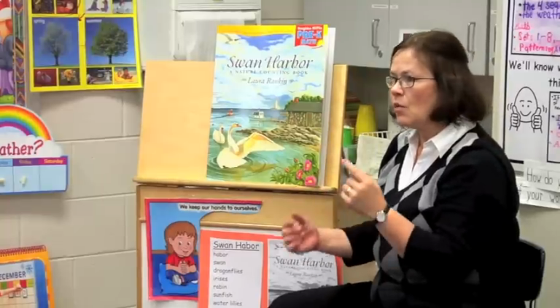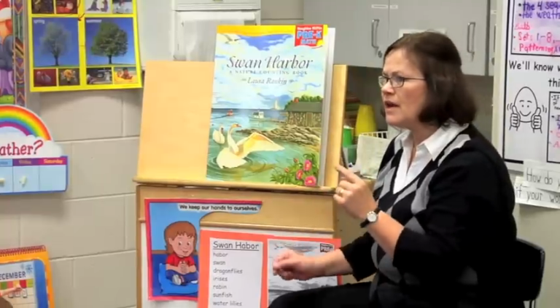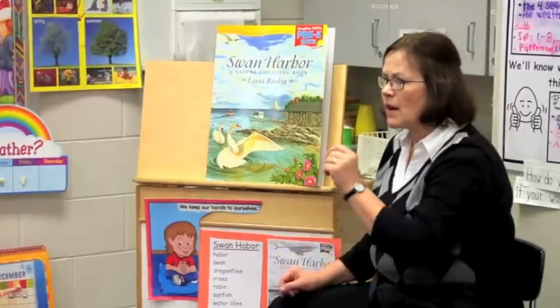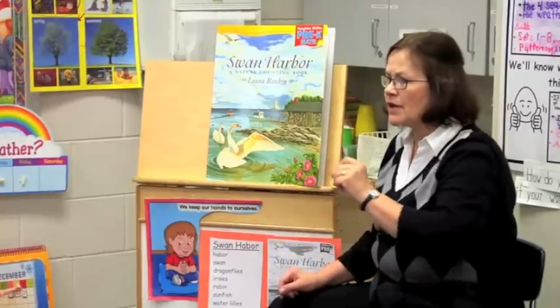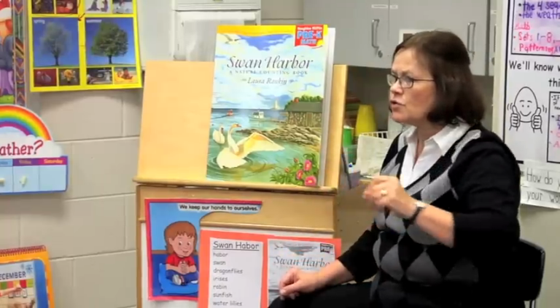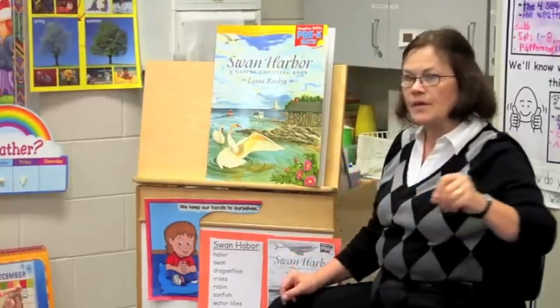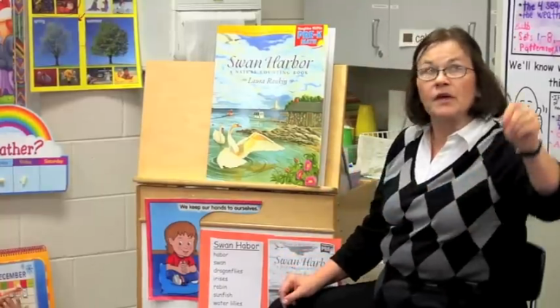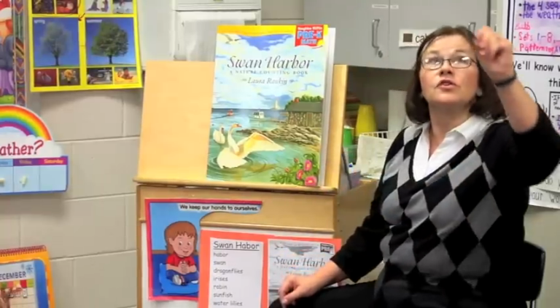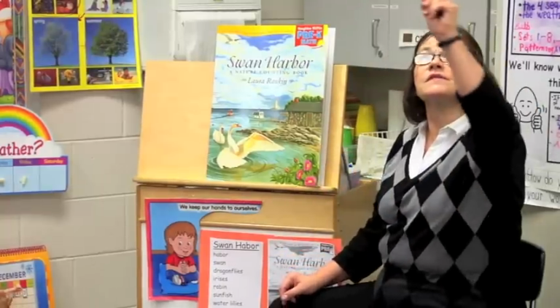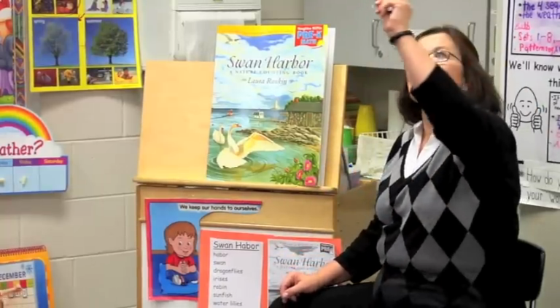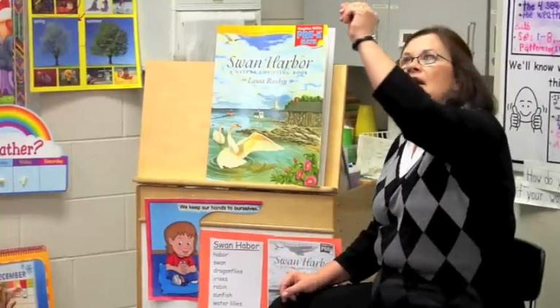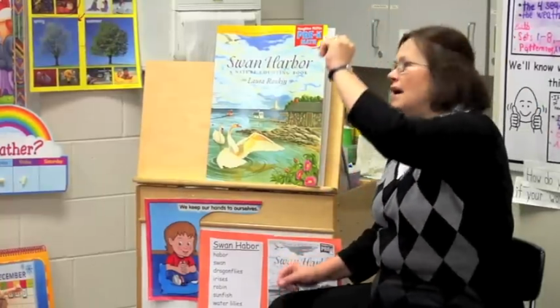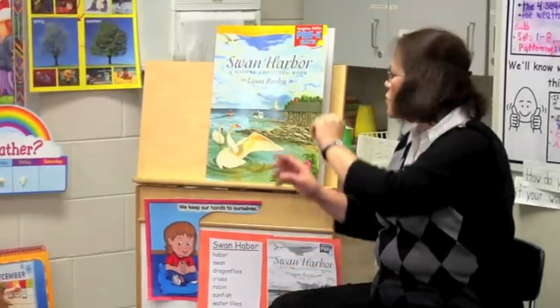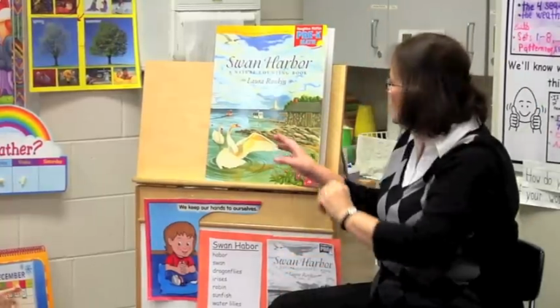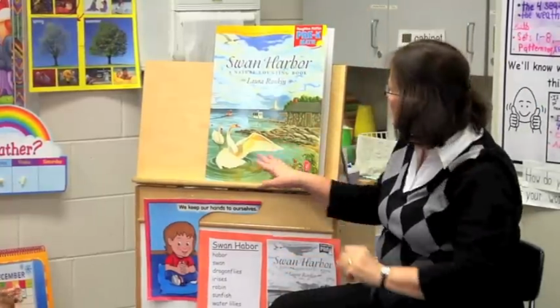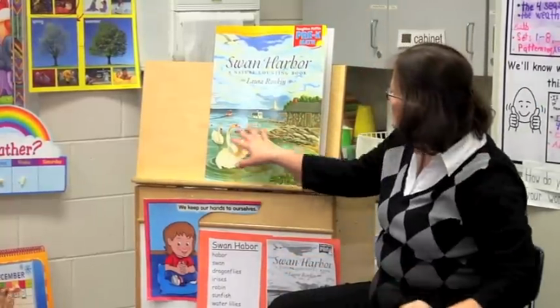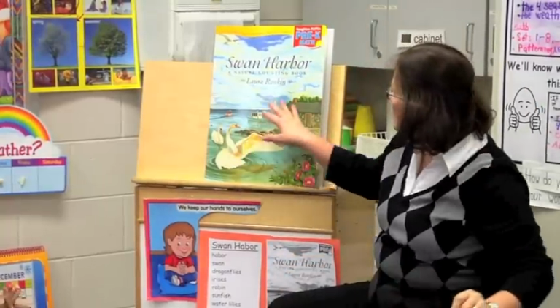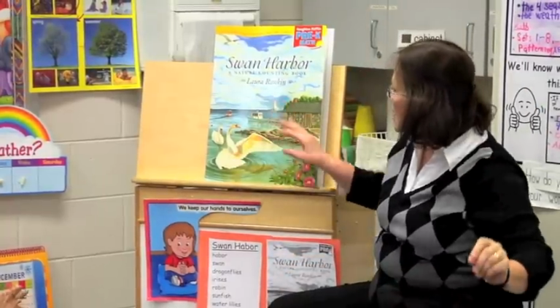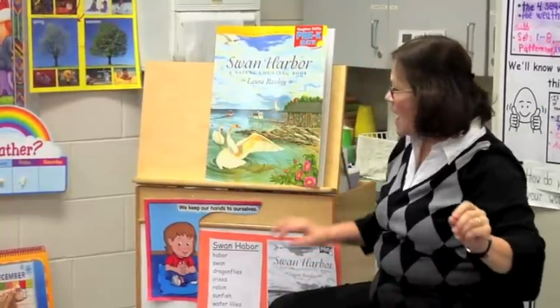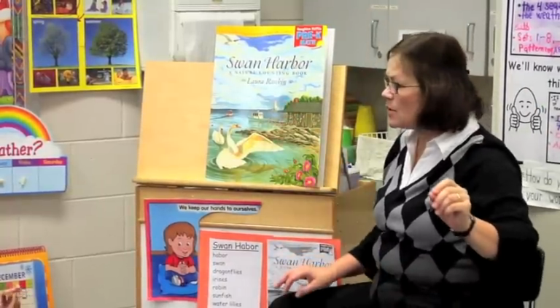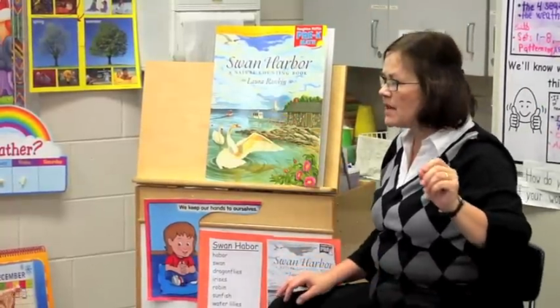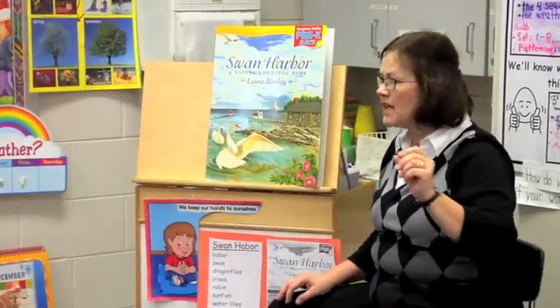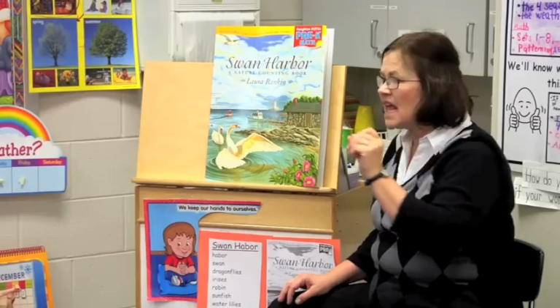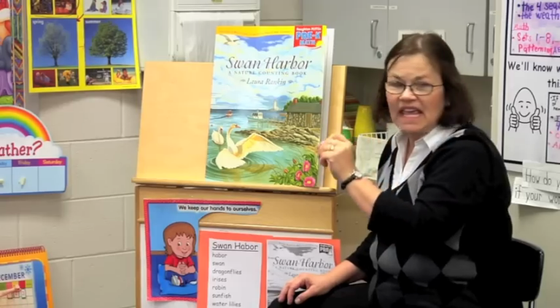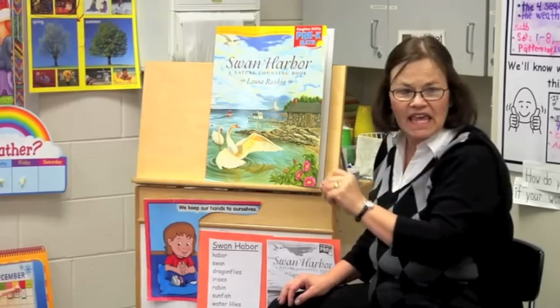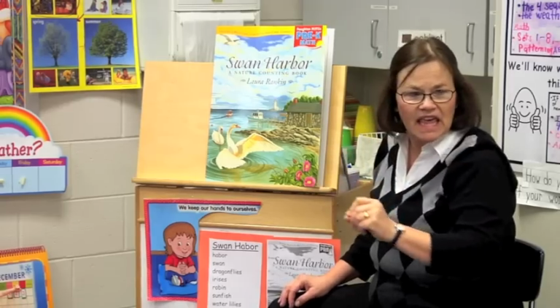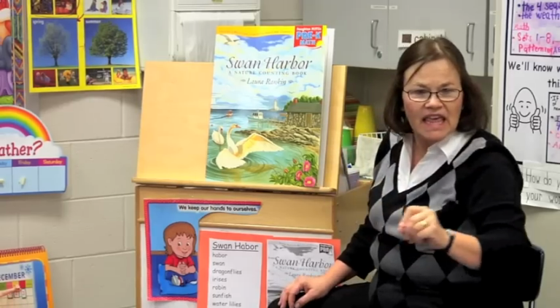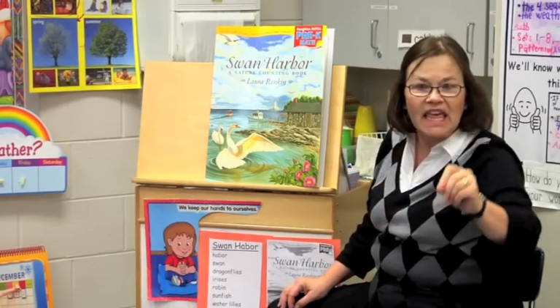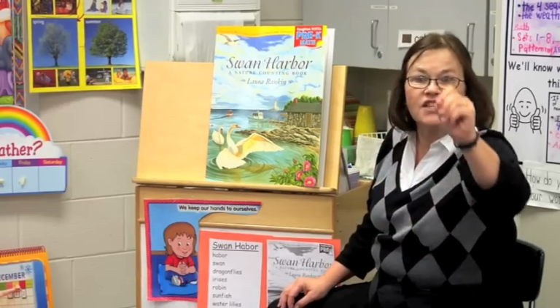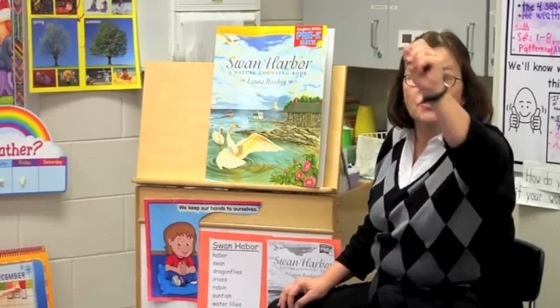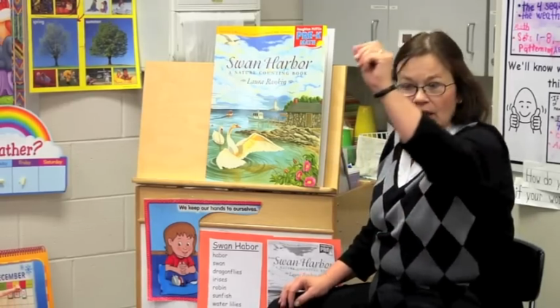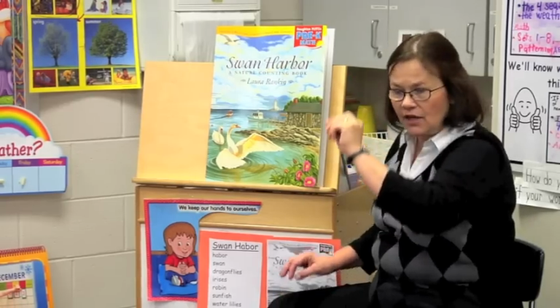What if I wanted to draw the pictures? If I drew all the pictures in here, I would be the illustrator.